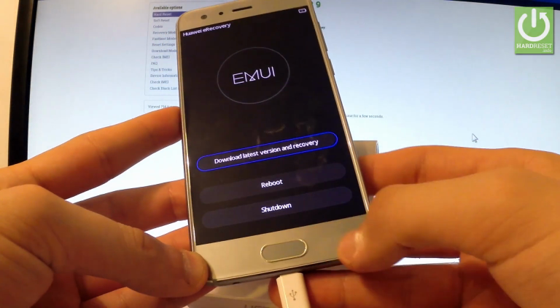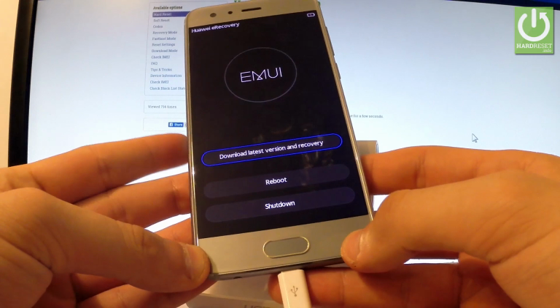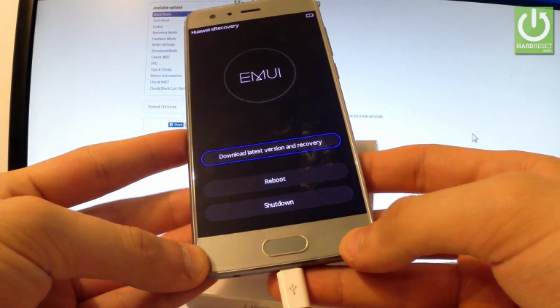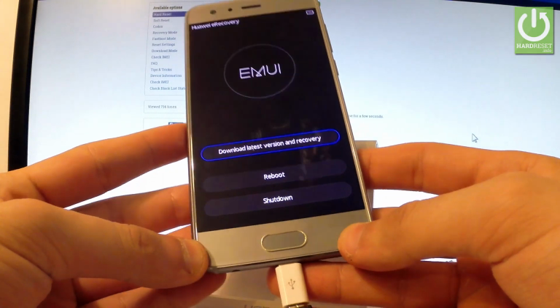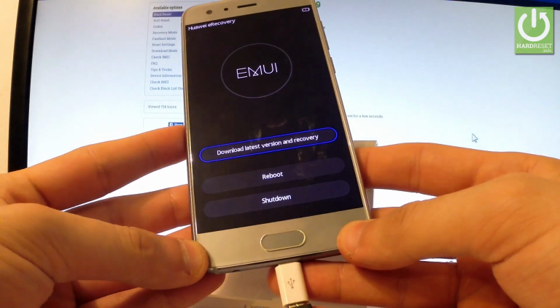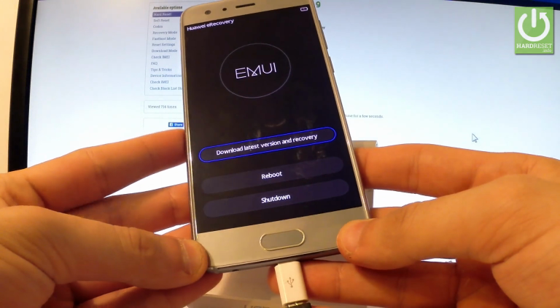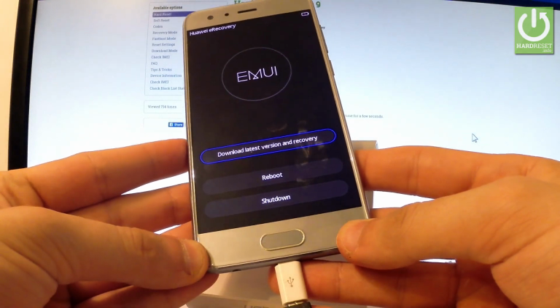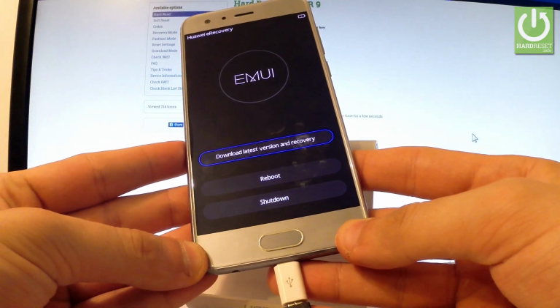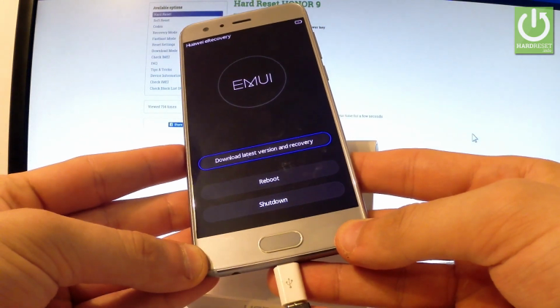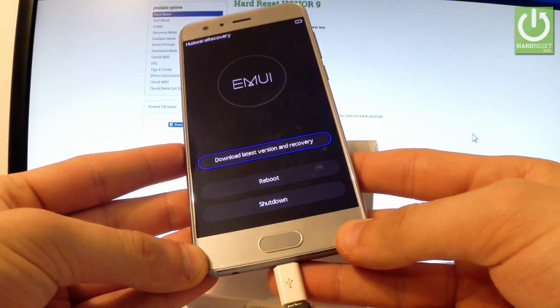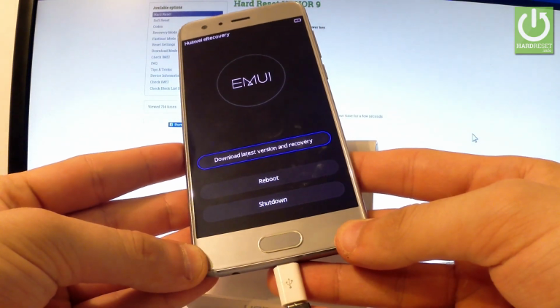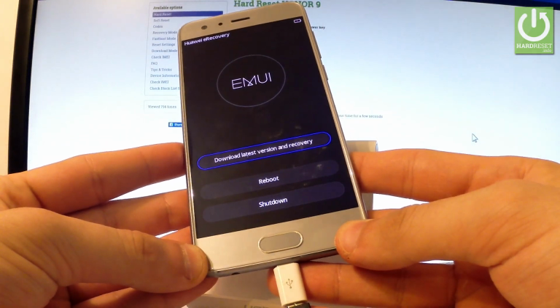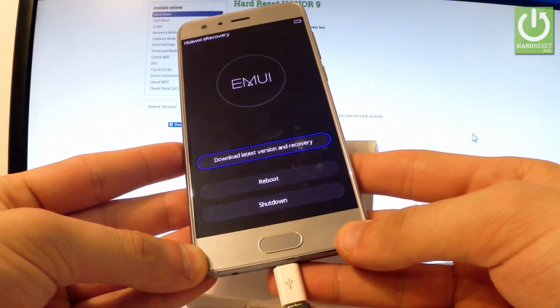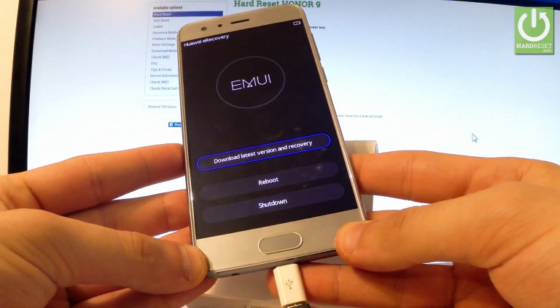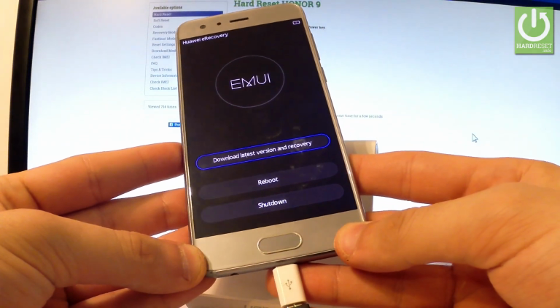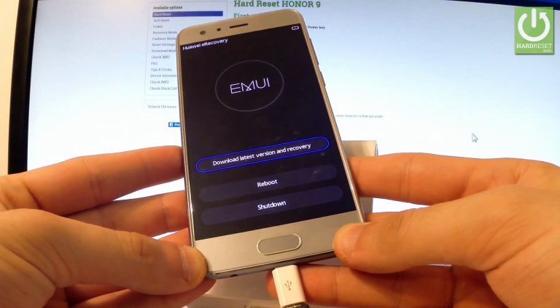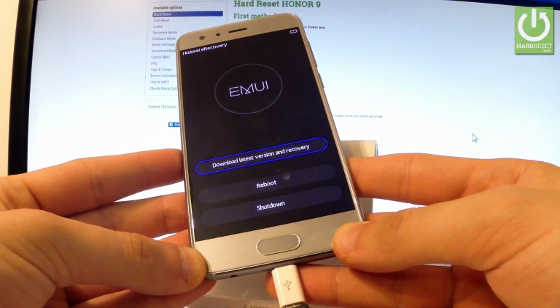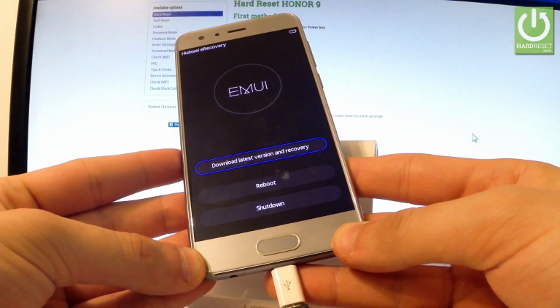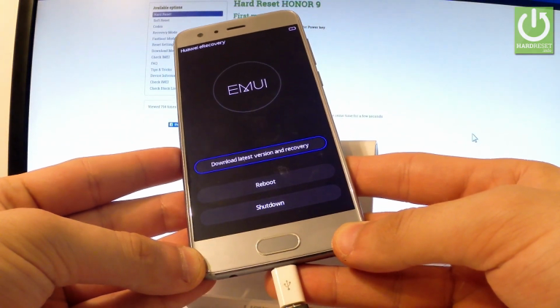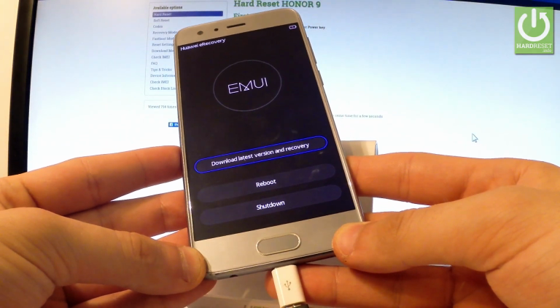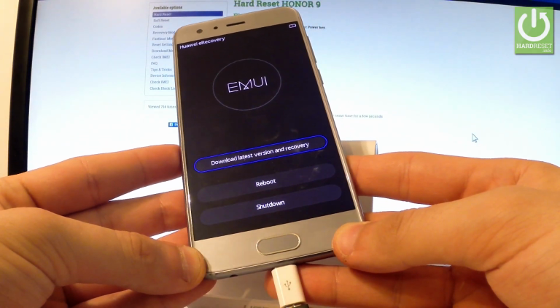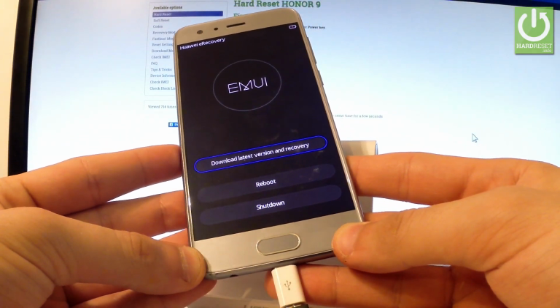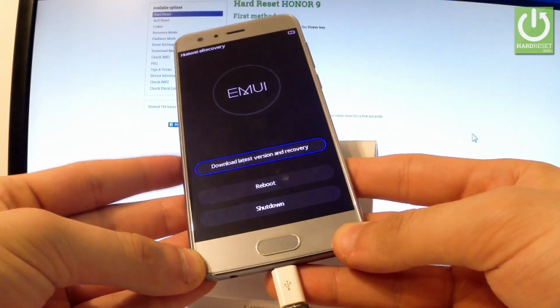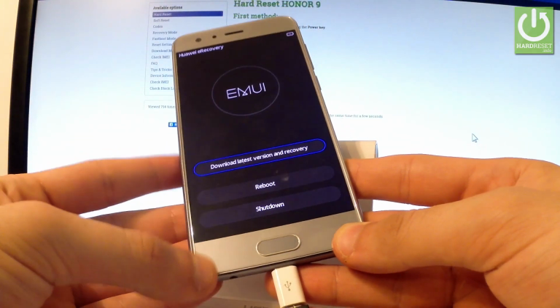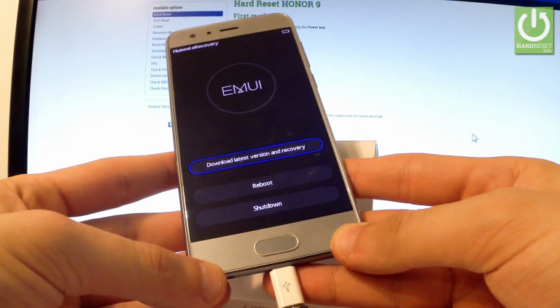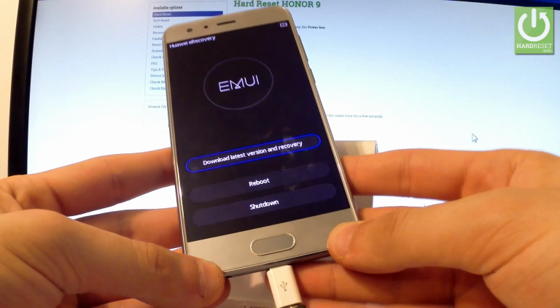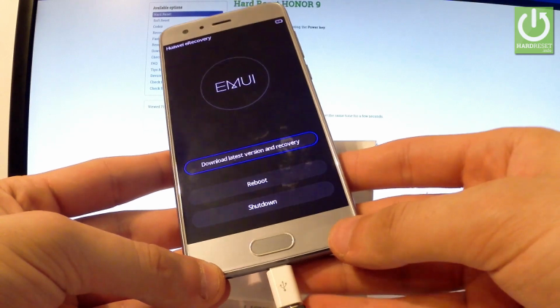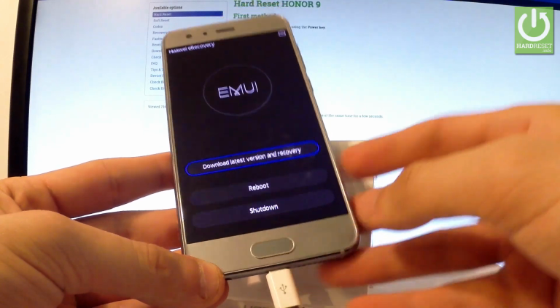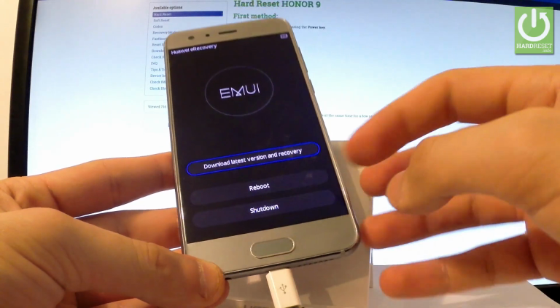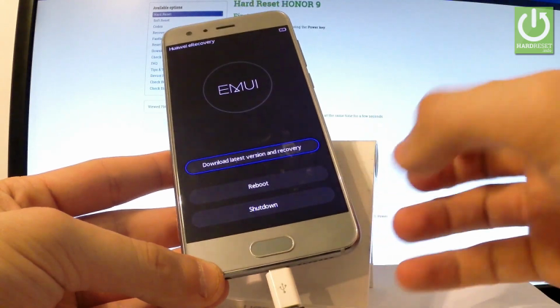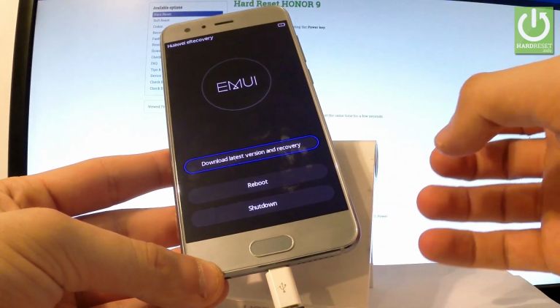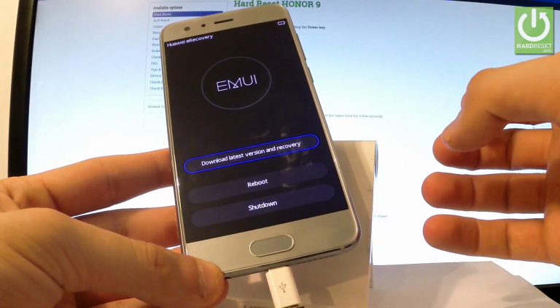From this menu you can download the latest version and recovery. You may also quit this mode by simply tapping reboot or shutdown.